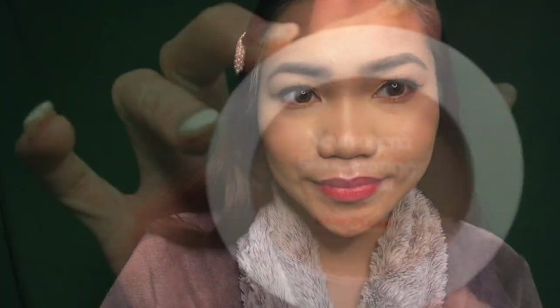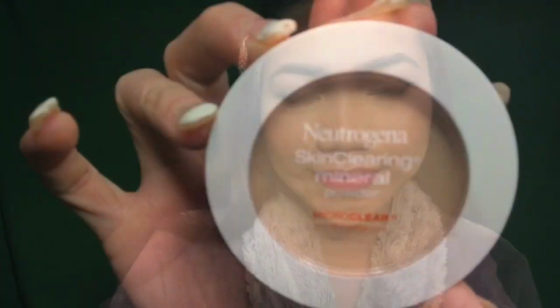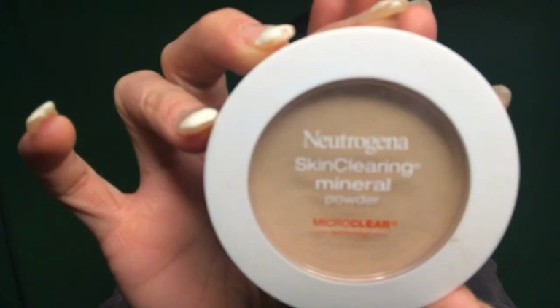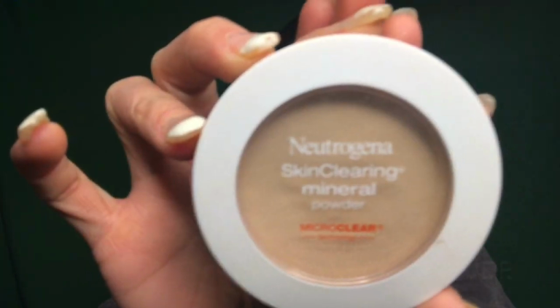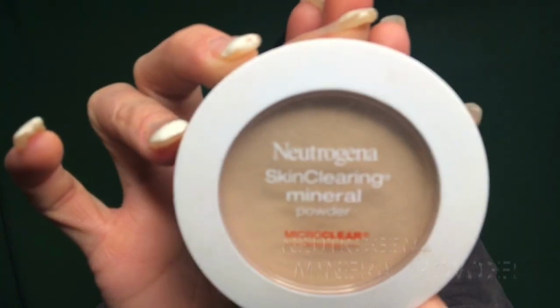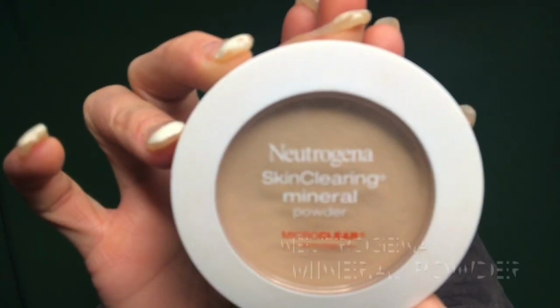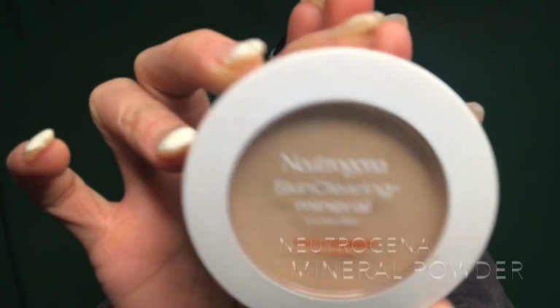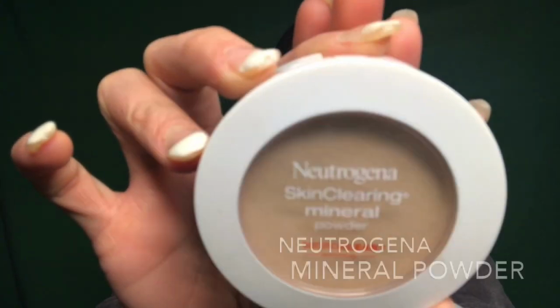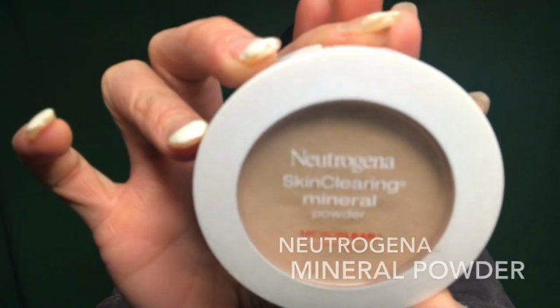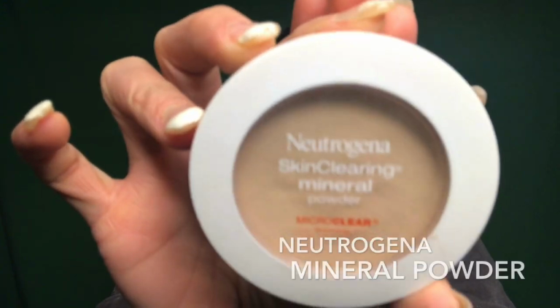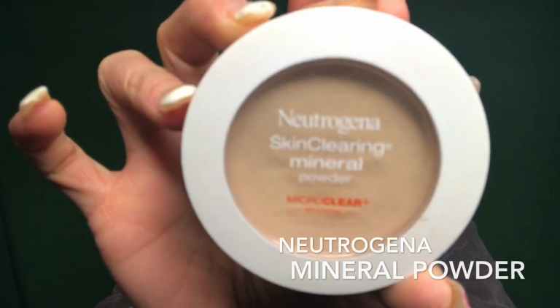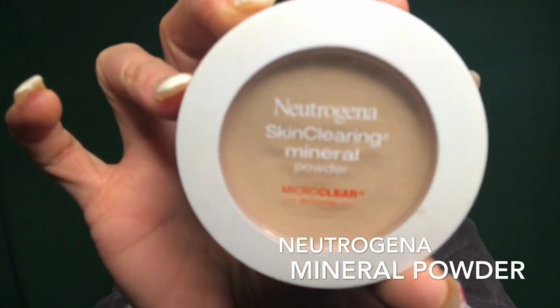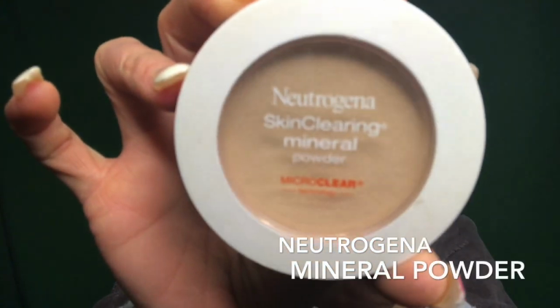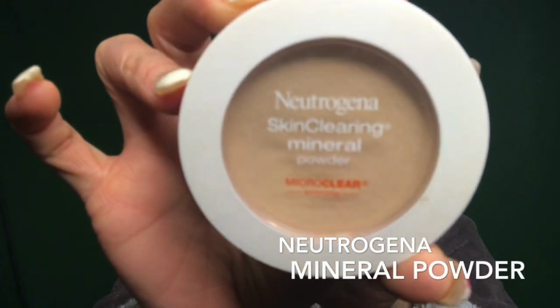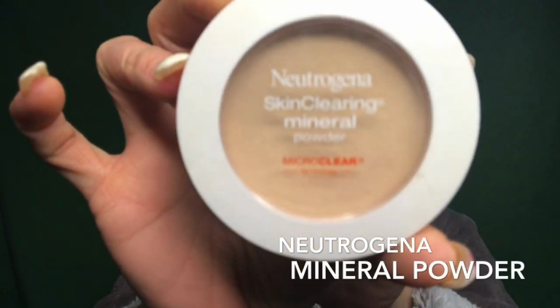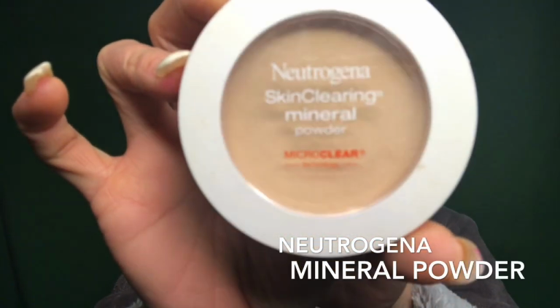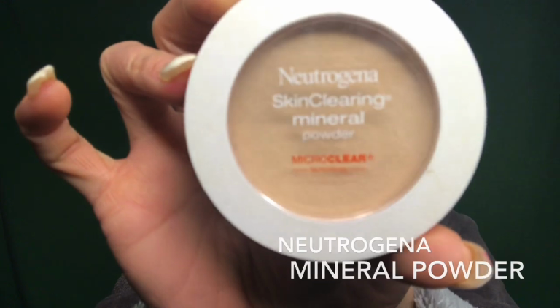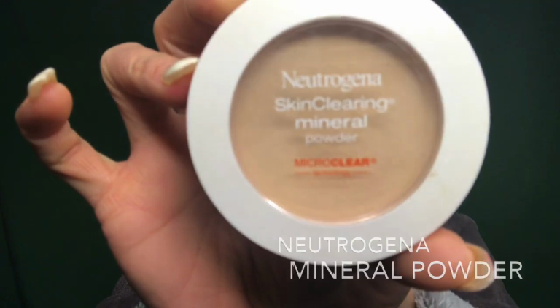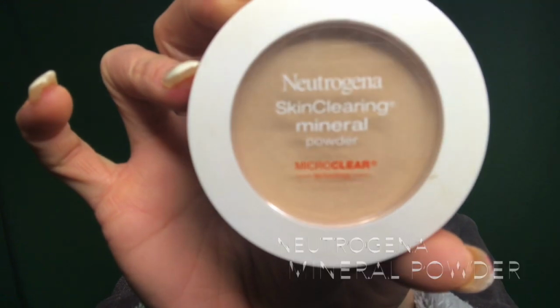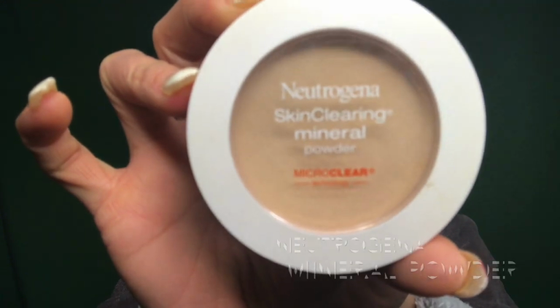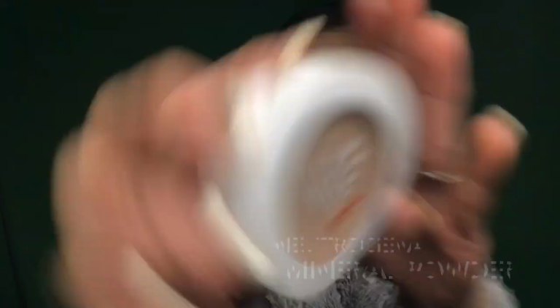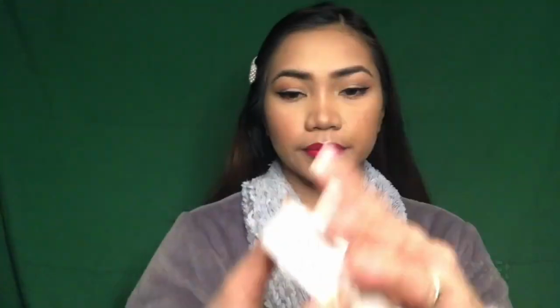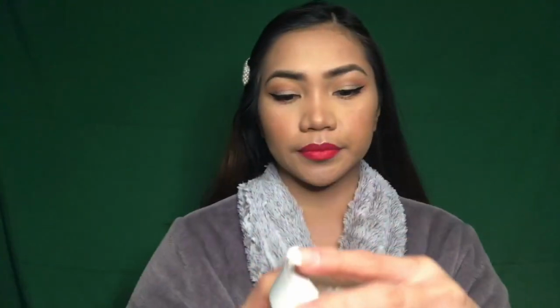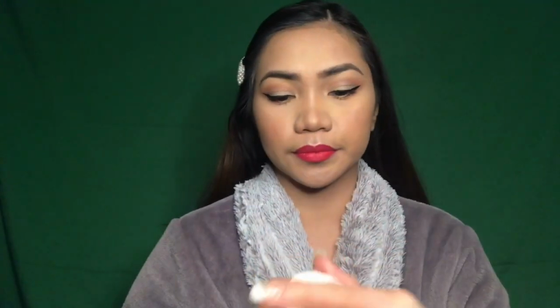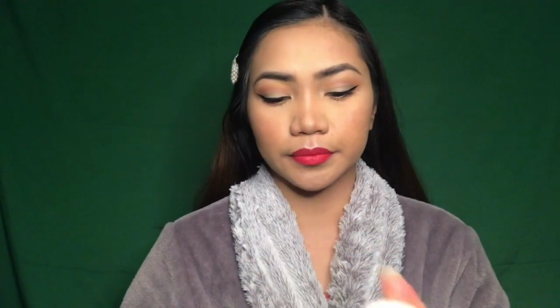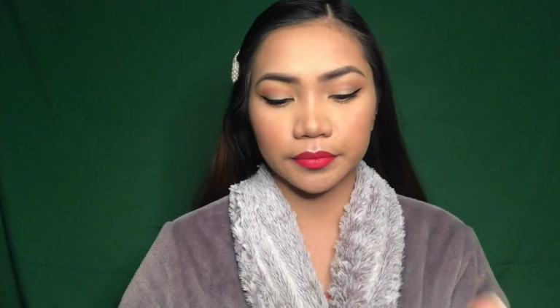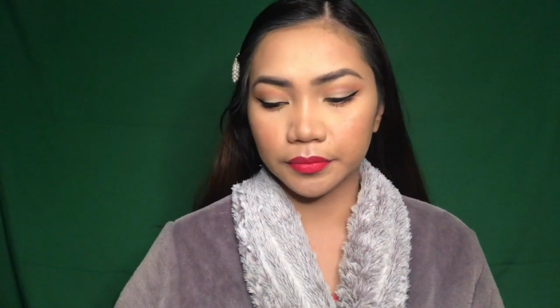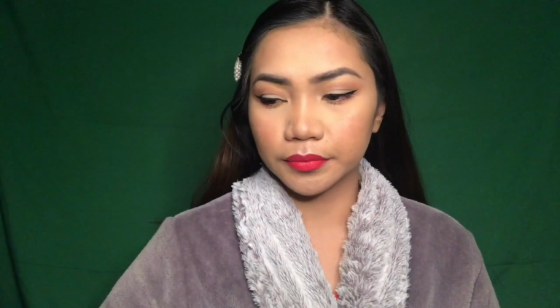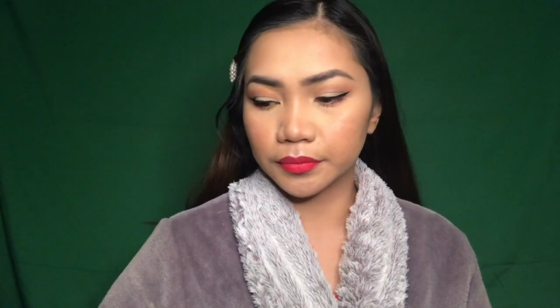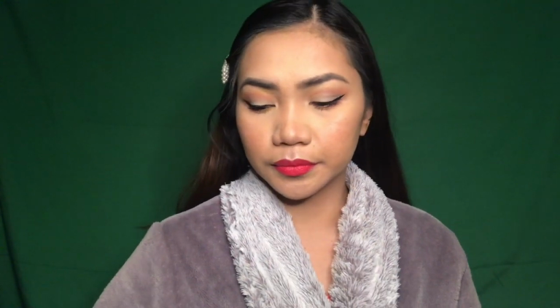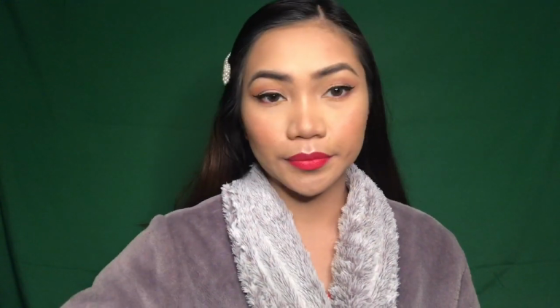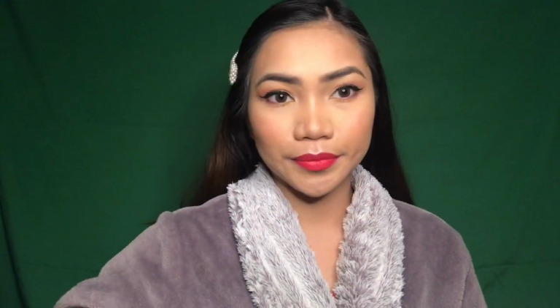Just for the final touch, I'm going to use this Neutrogena Mineral Micro Clear Powder.